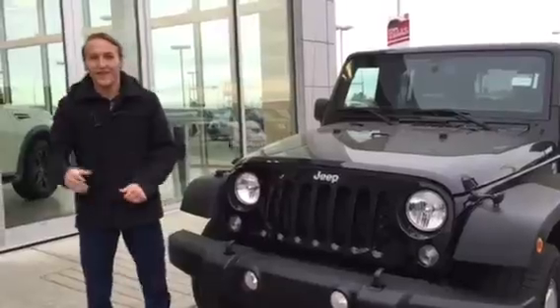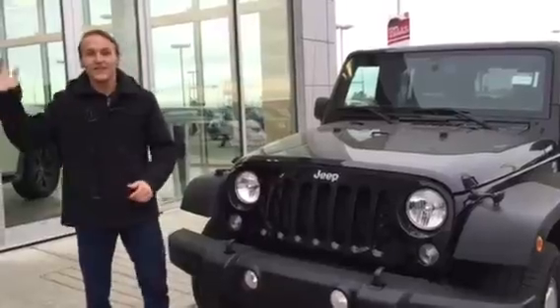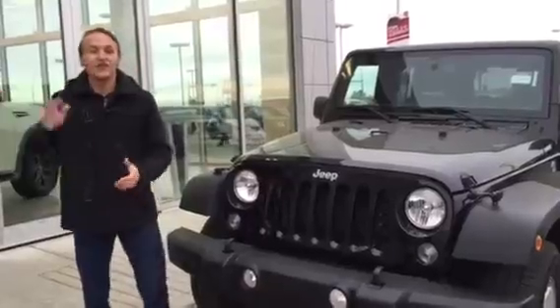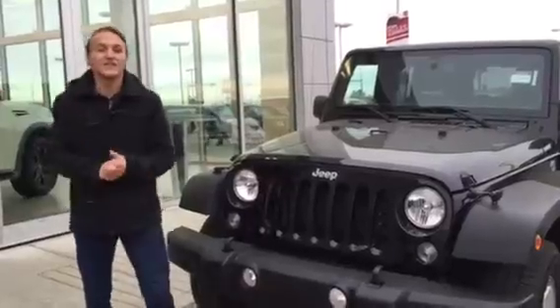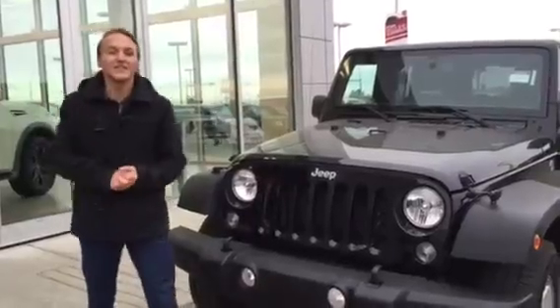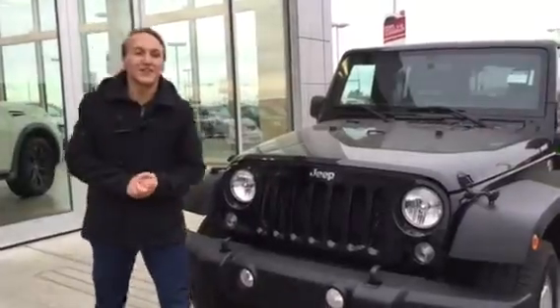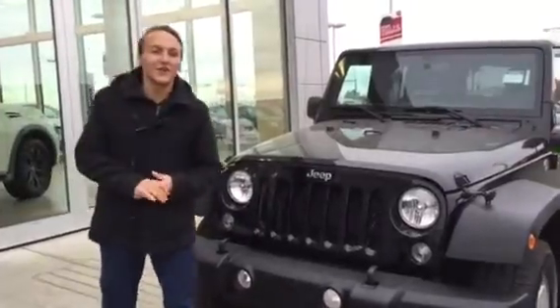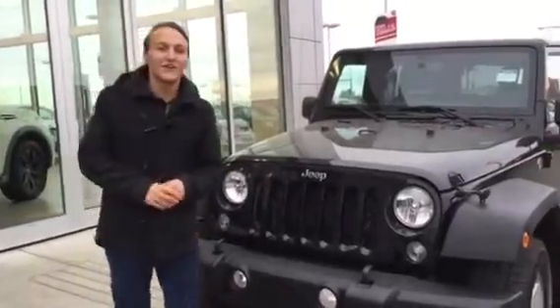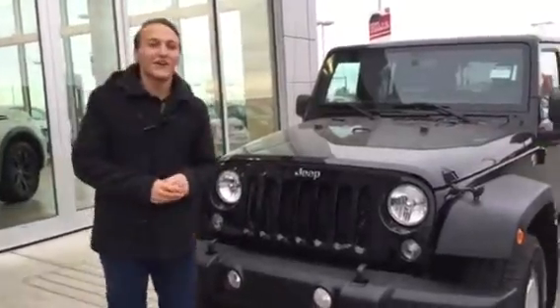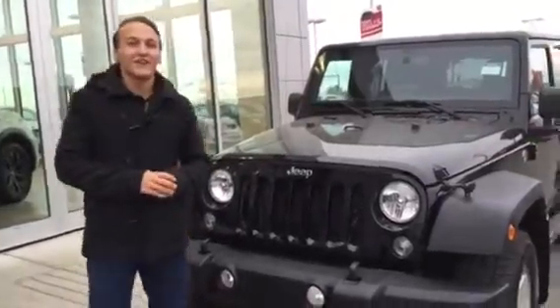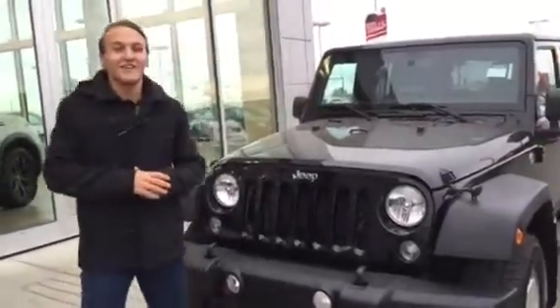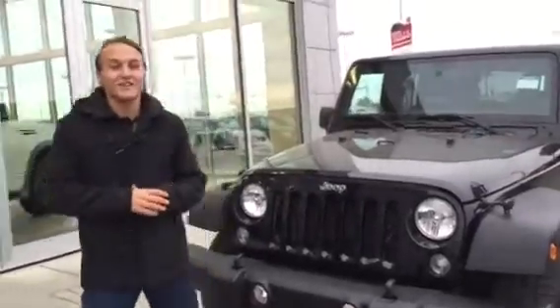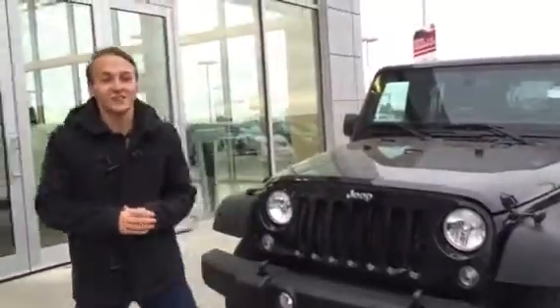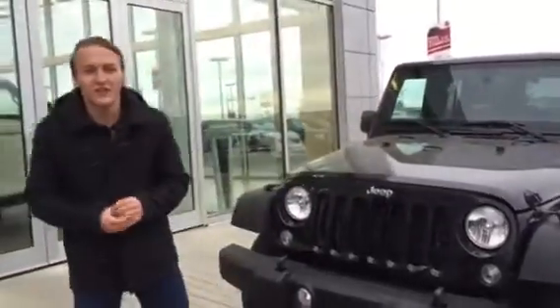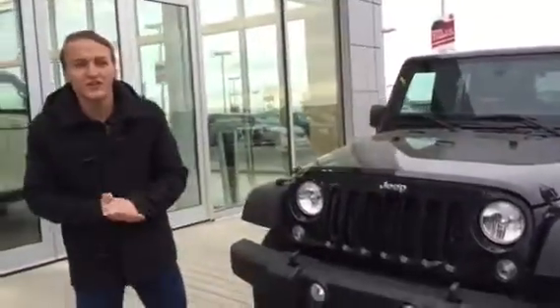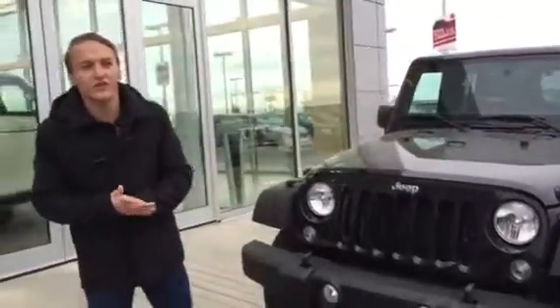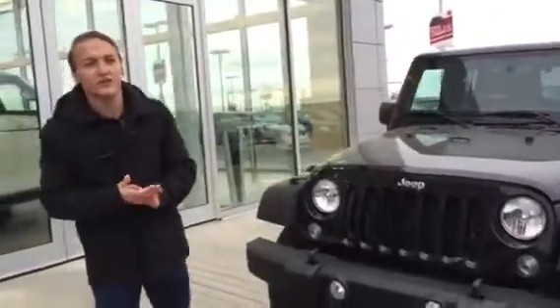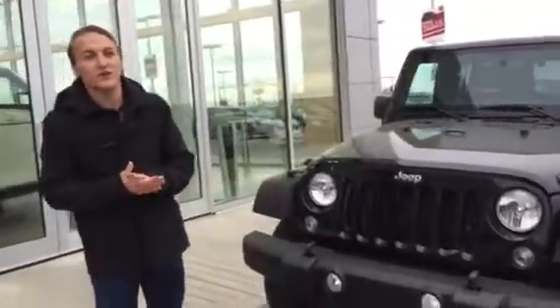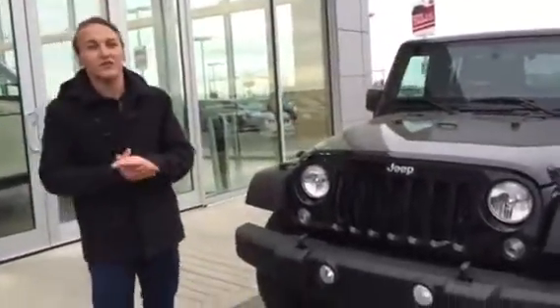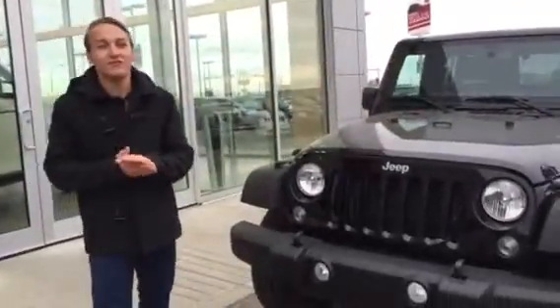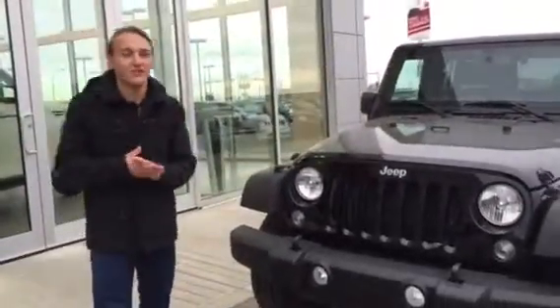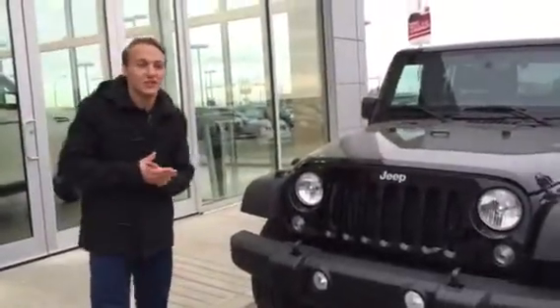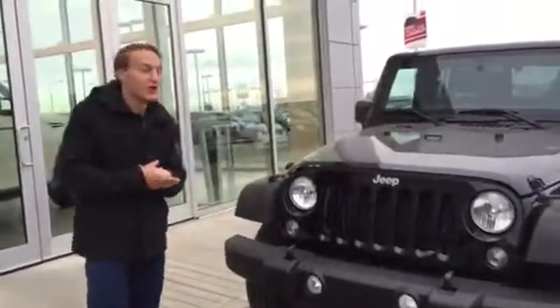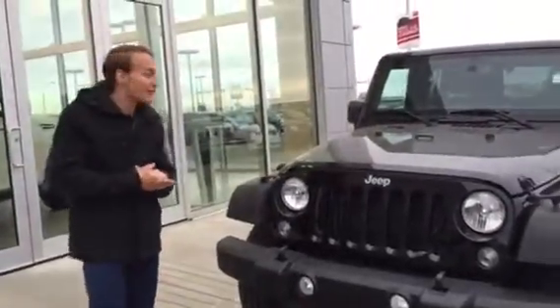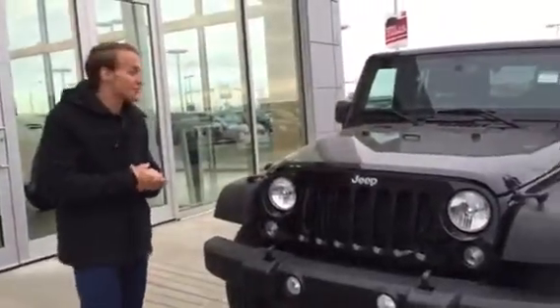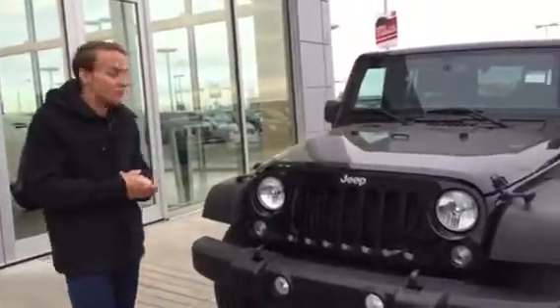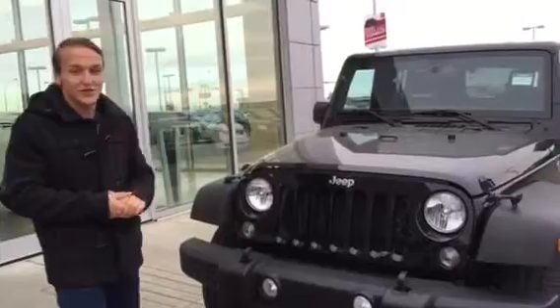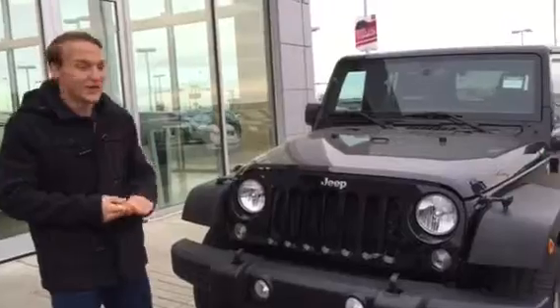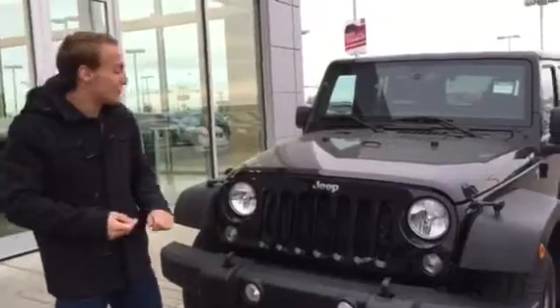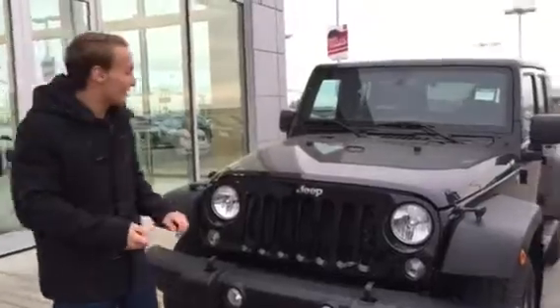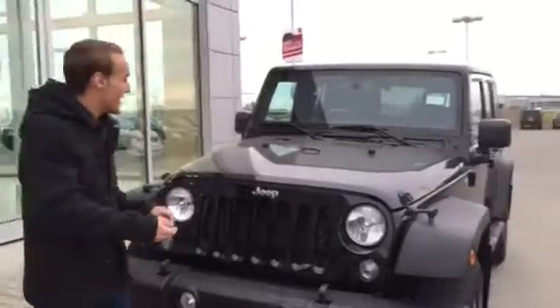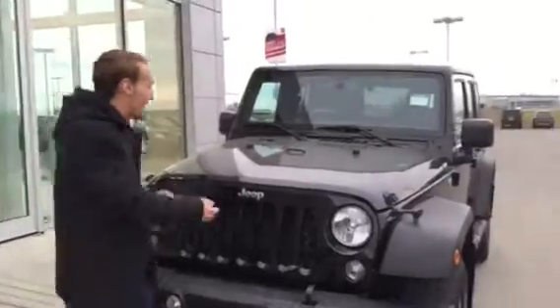Hey Josie, this is Donovan here at LA Nissan. Just wanted to show you the 2015 Jeep Wrangler Sport that you were looking at.